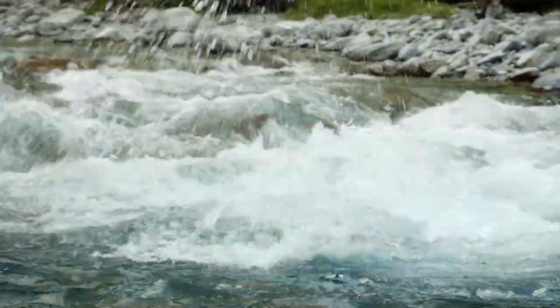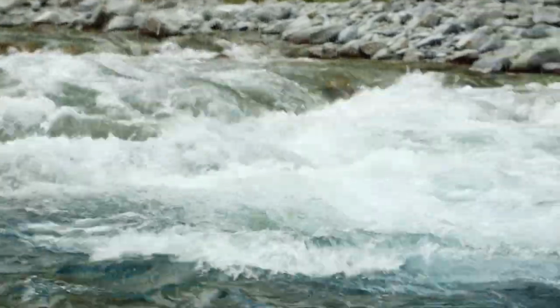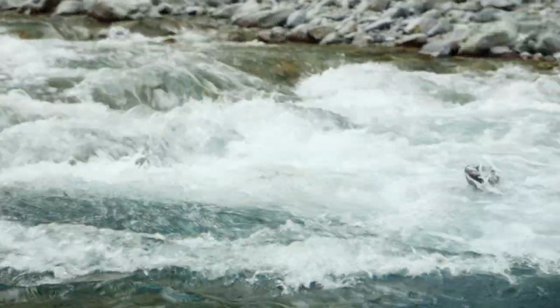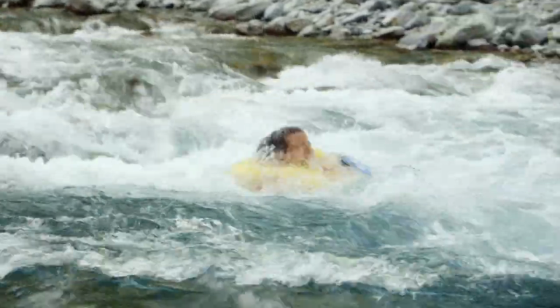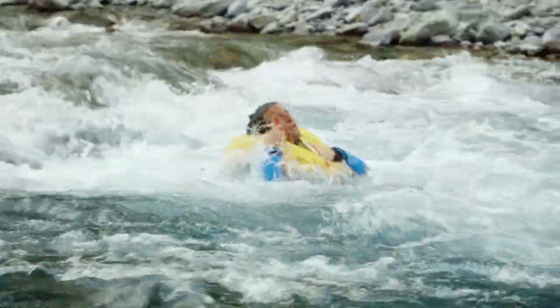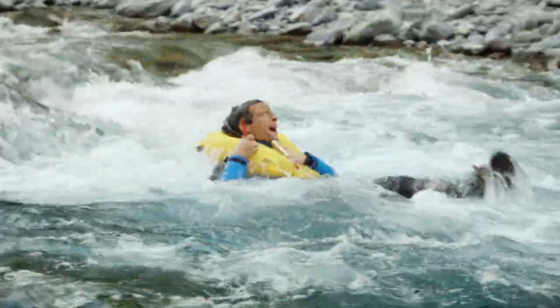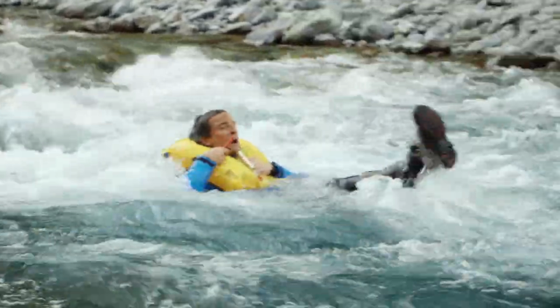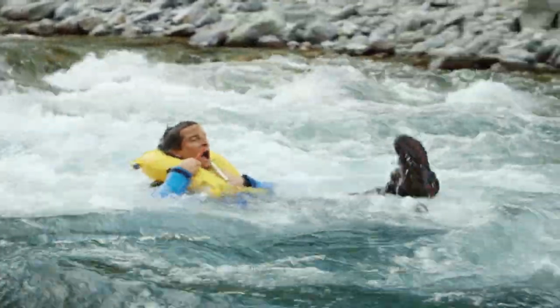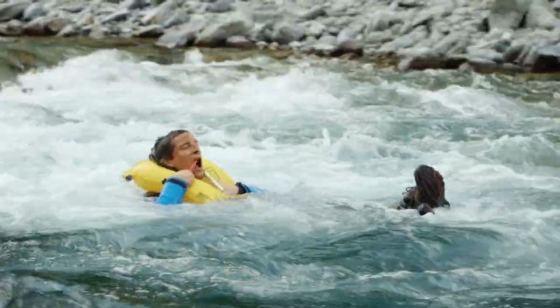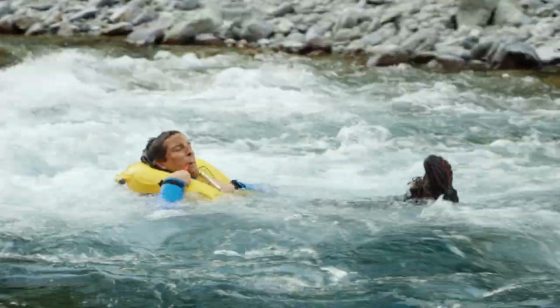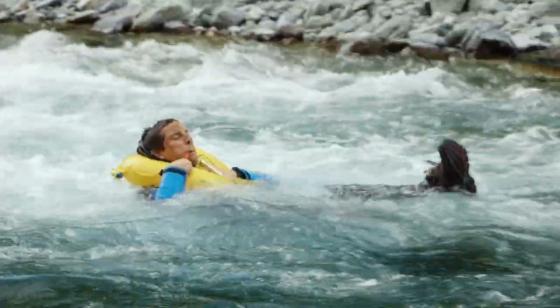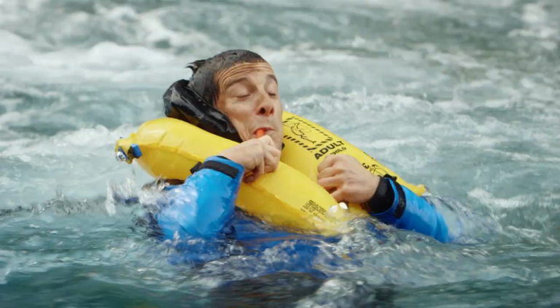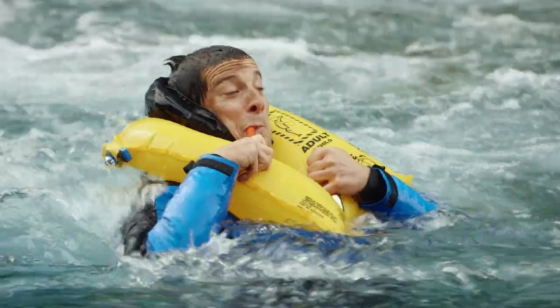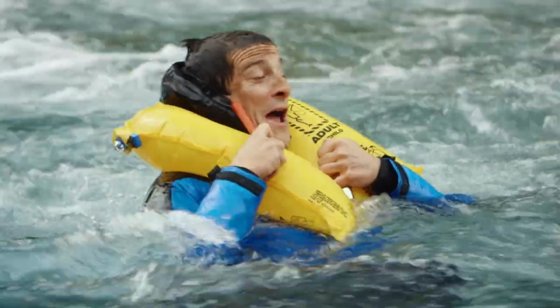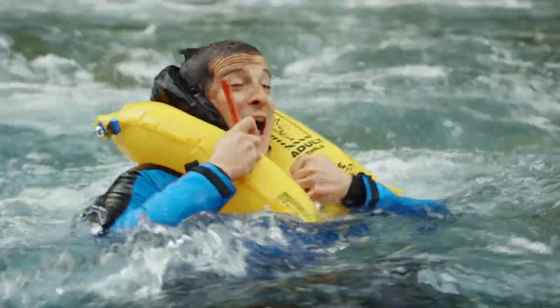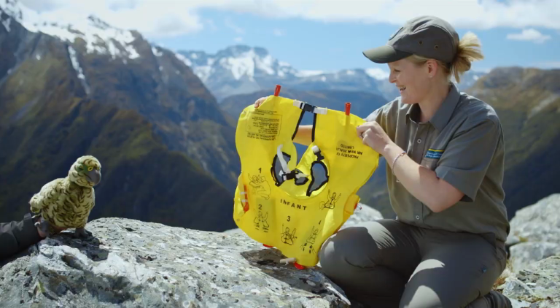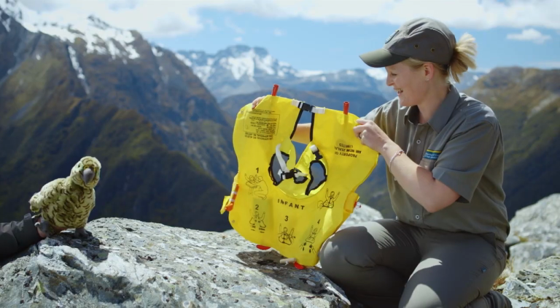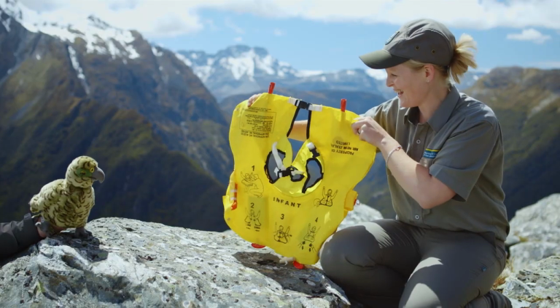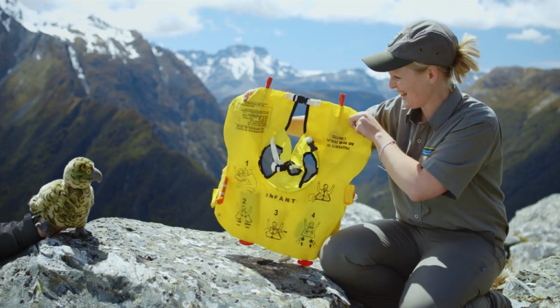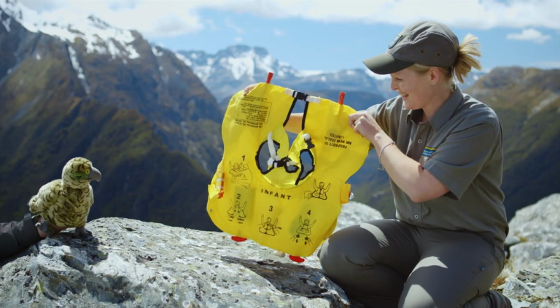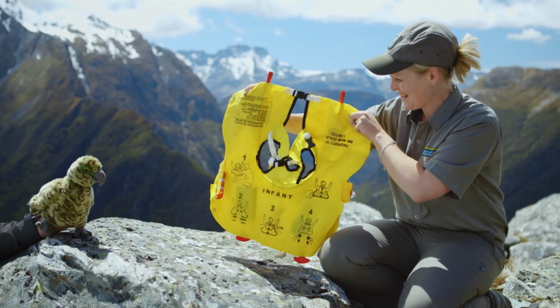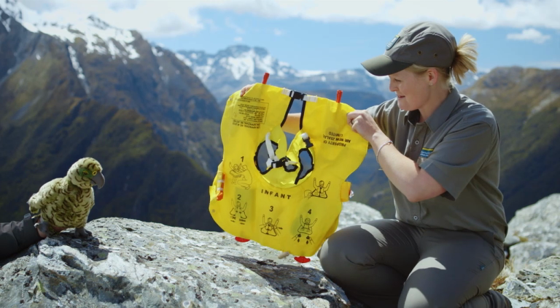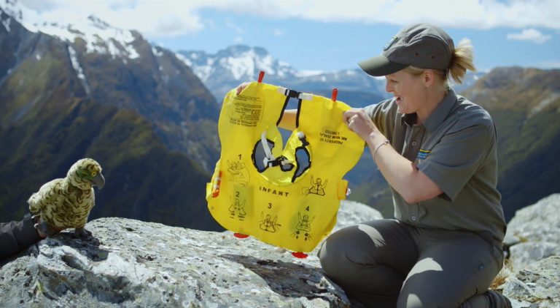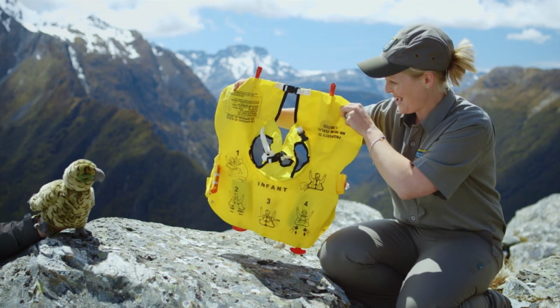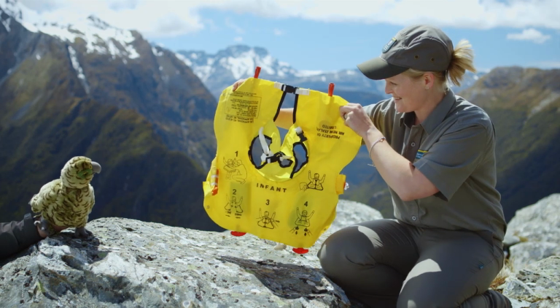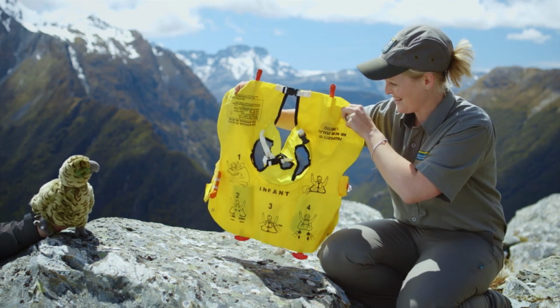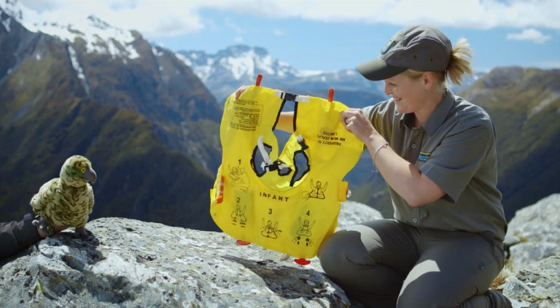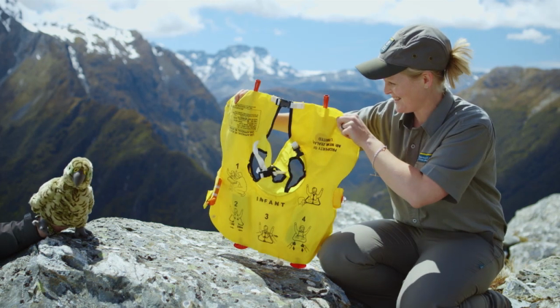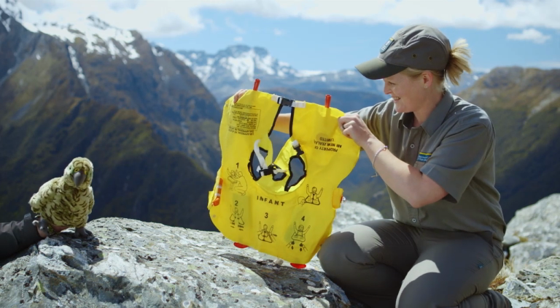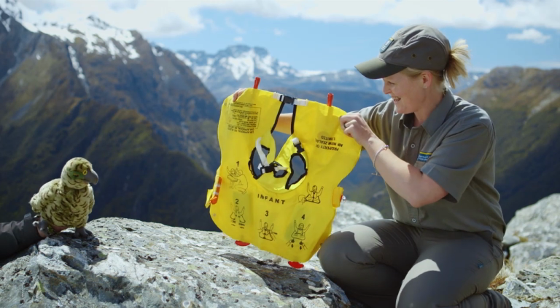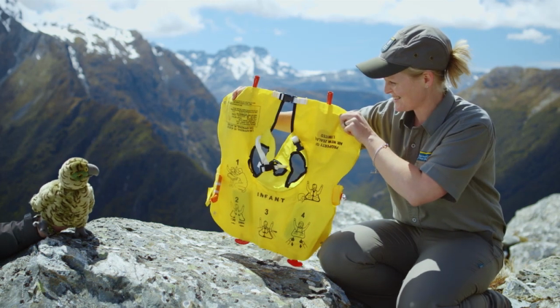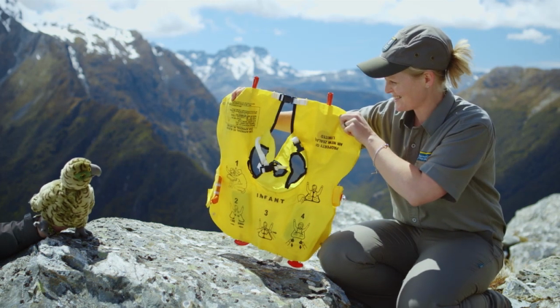But don't tug it until you've left the aircraft. And if you need more air, blow into this mouthpiece. If you've got an infant, flight attendants will be on hand with a life jacket for them too.